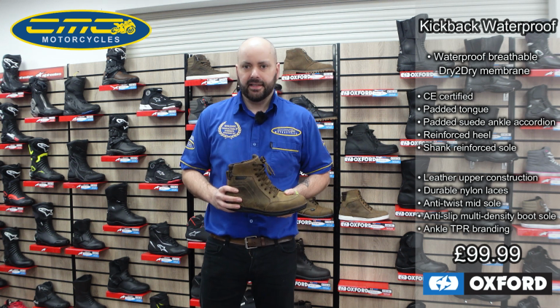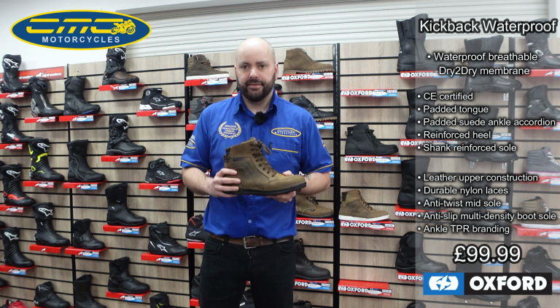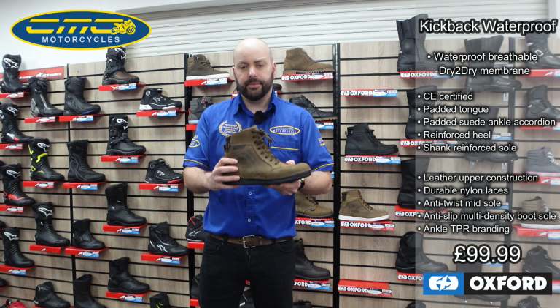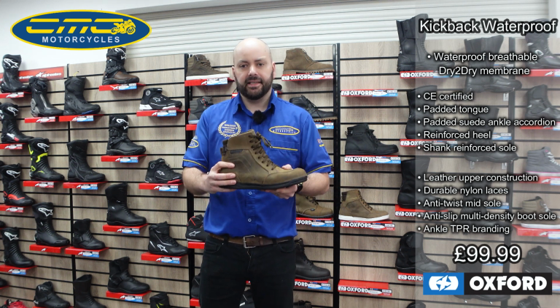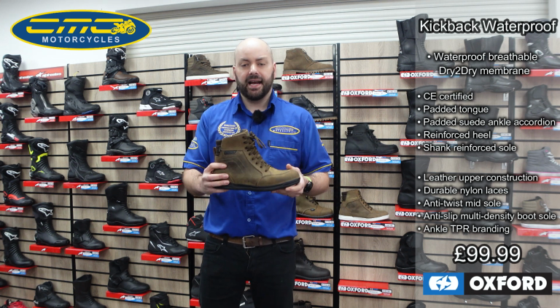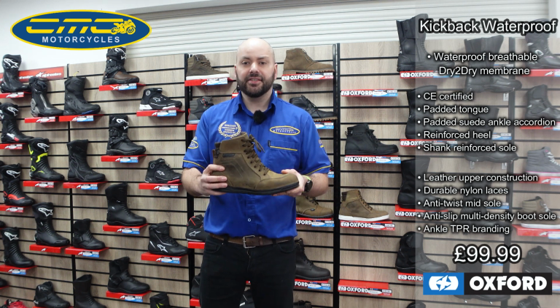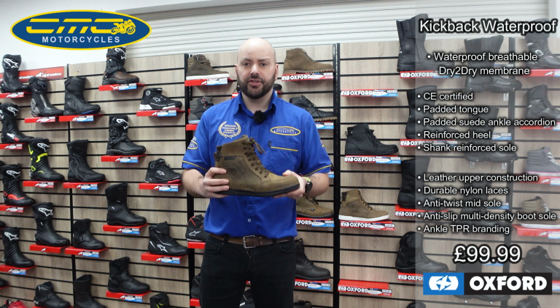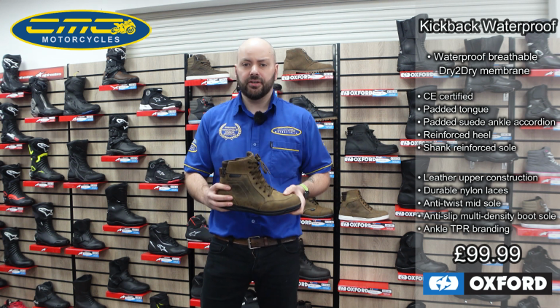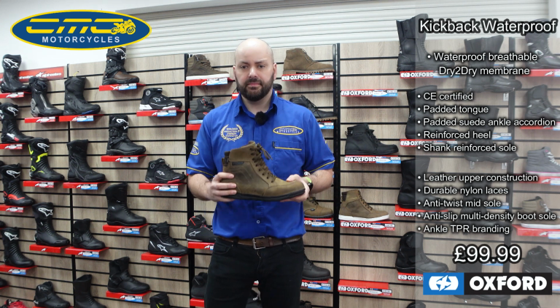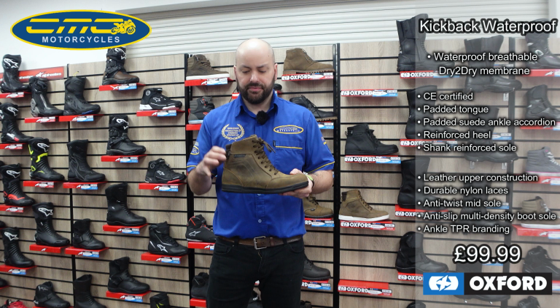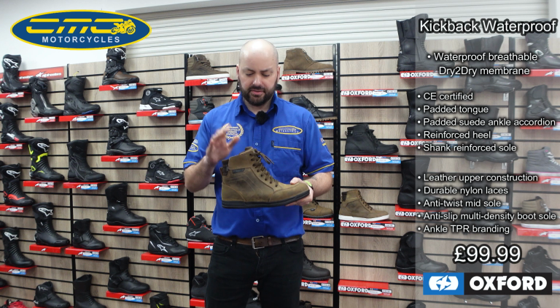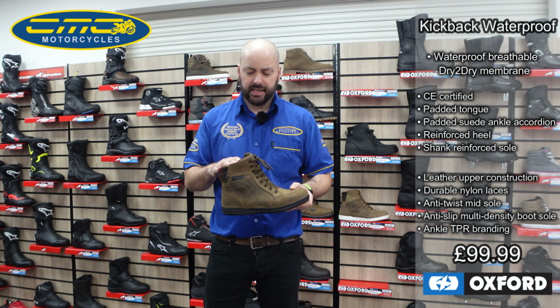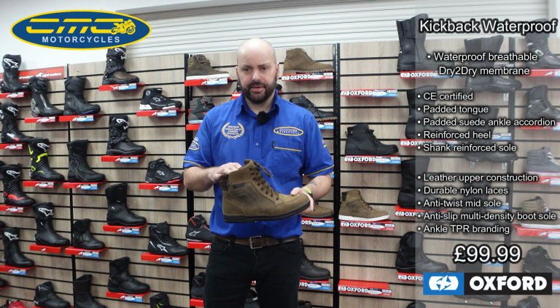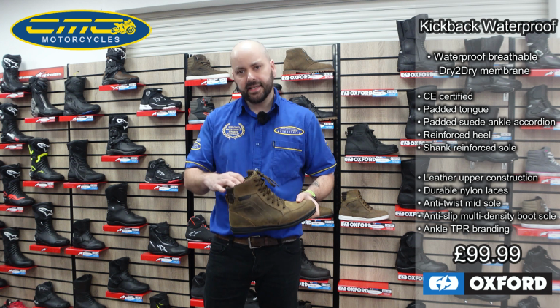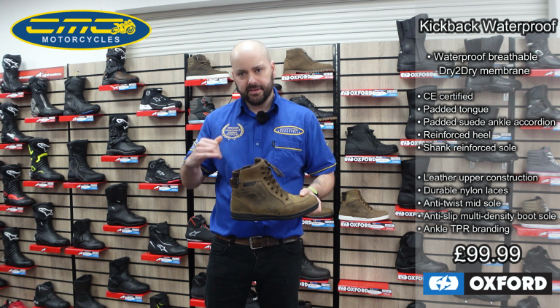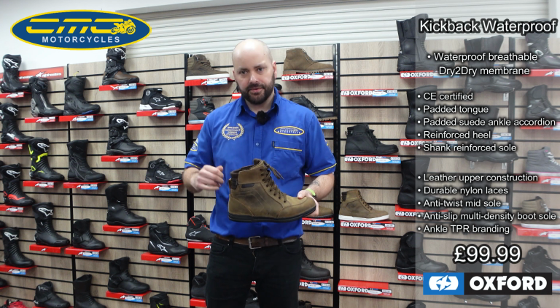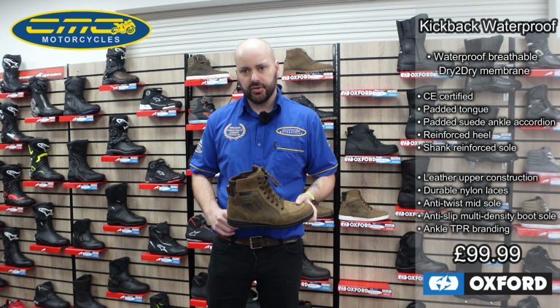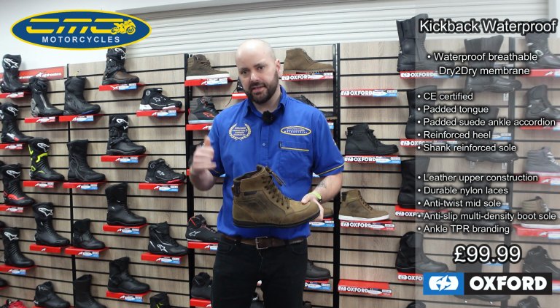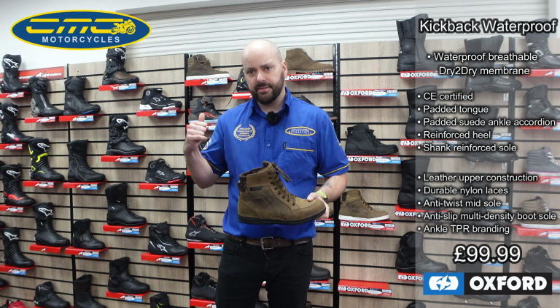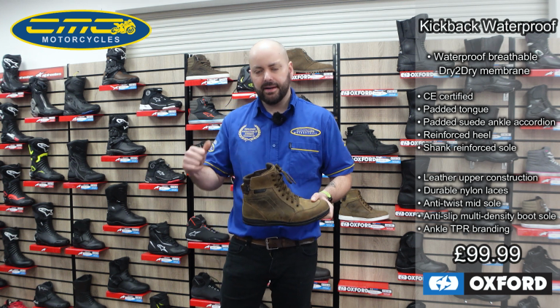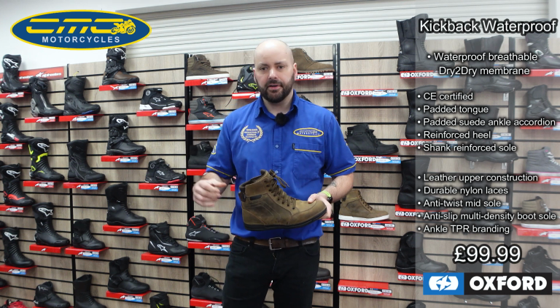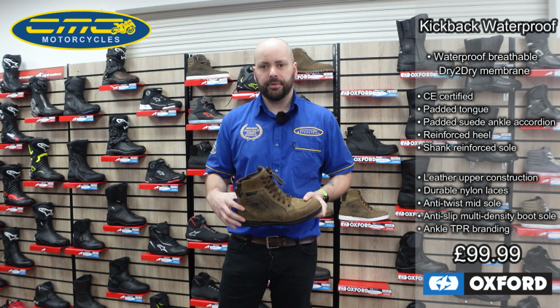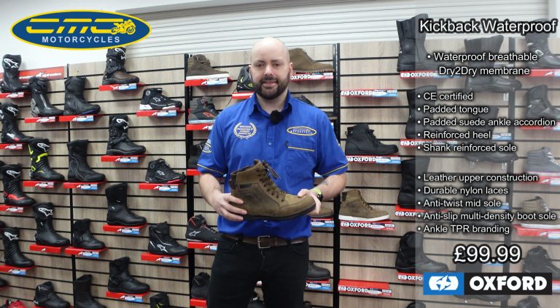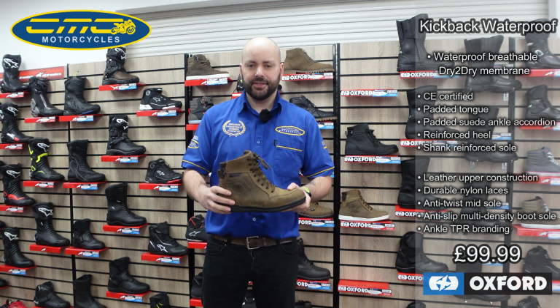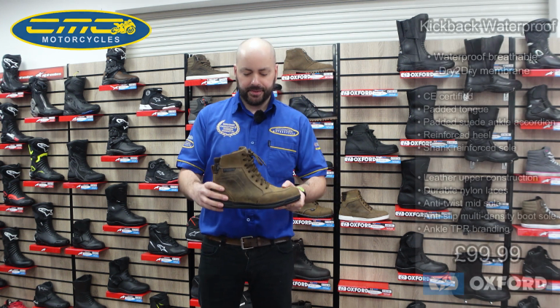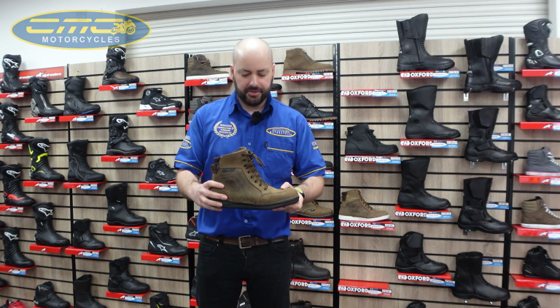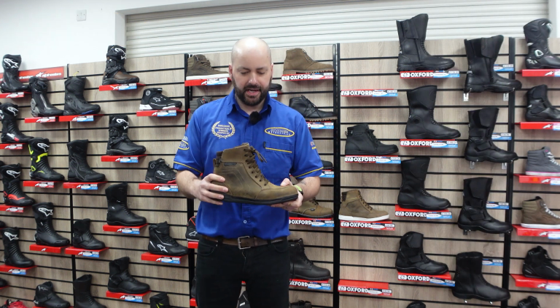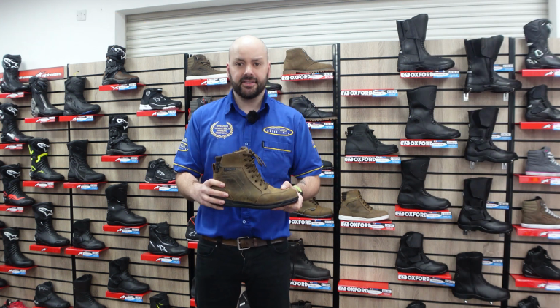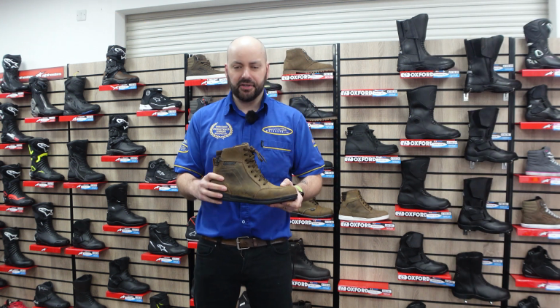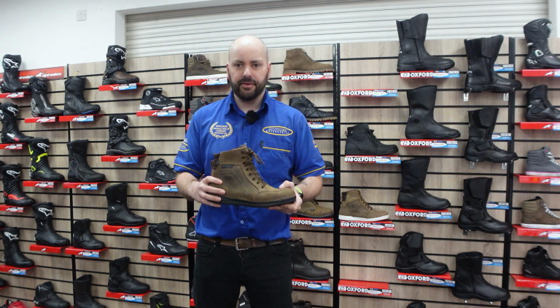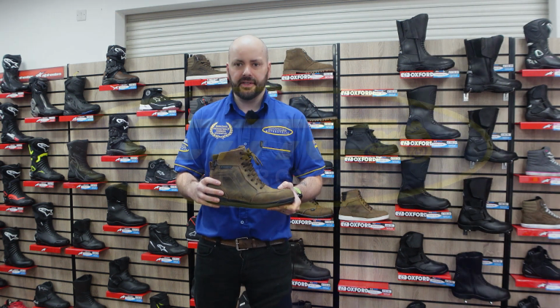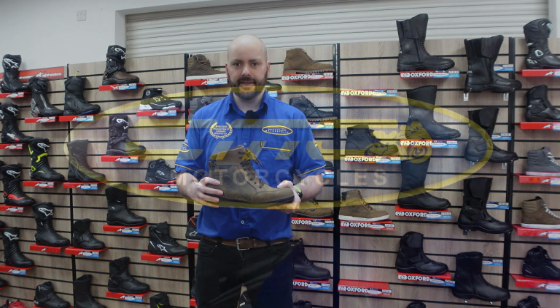They're available now in store. If this doesn't take your fancy, get yourself in store — as you can see behind me, we've got plenty of new boots for you guys to have a go at for this year.